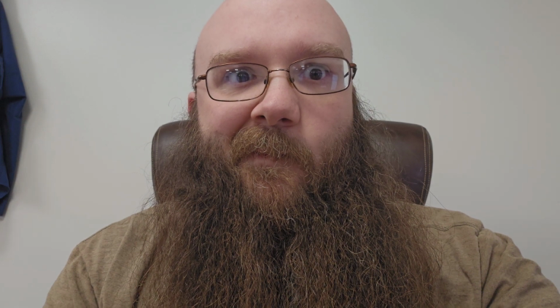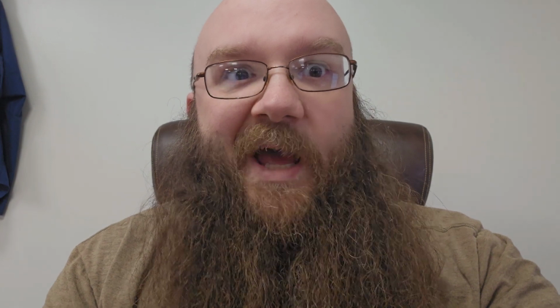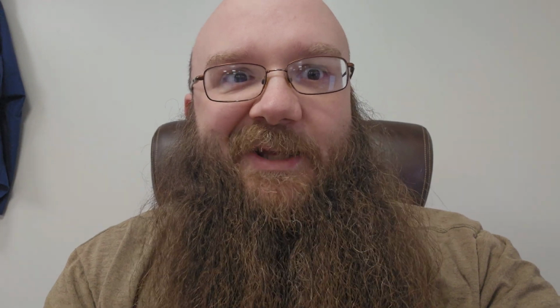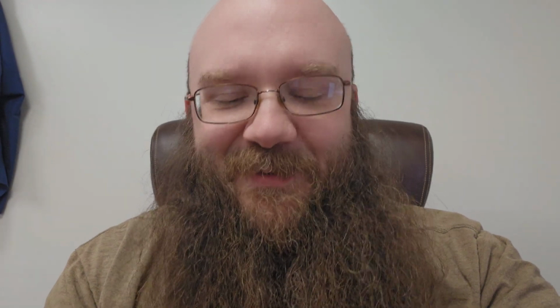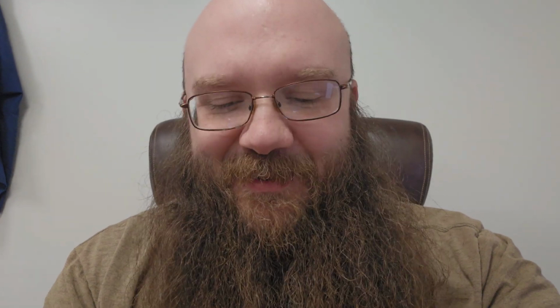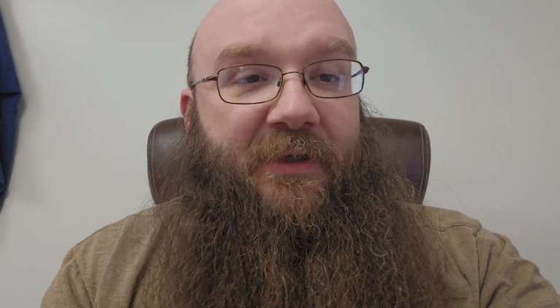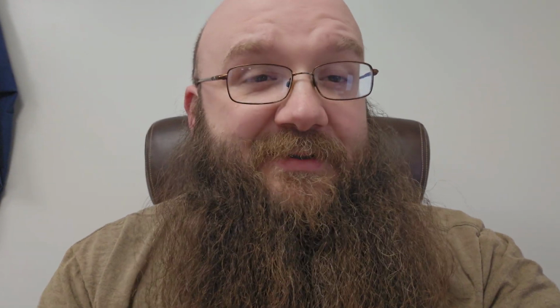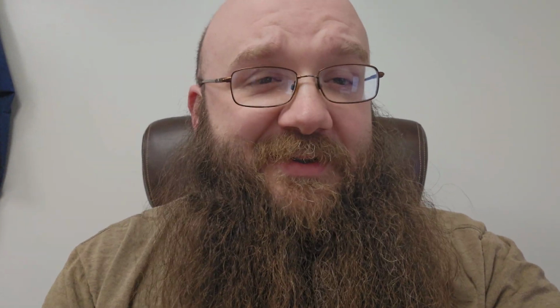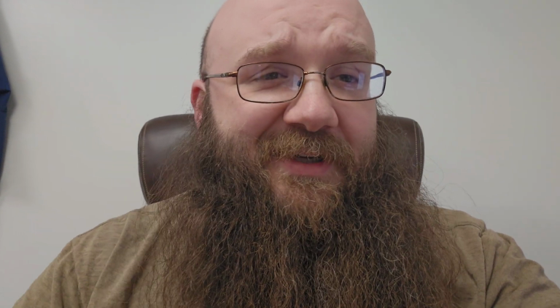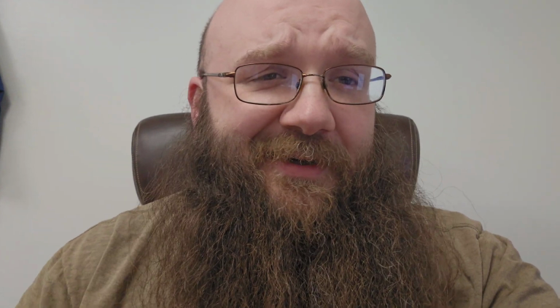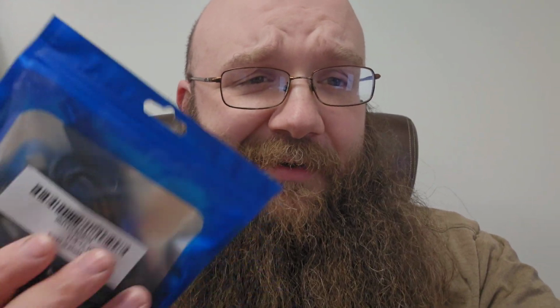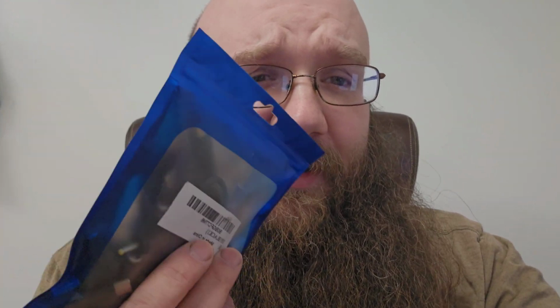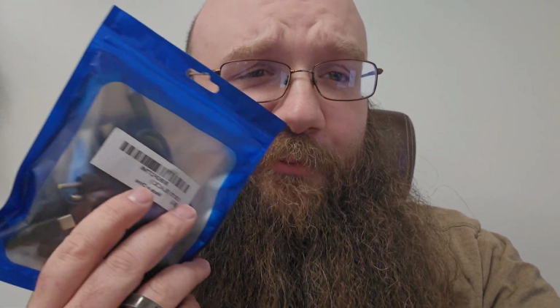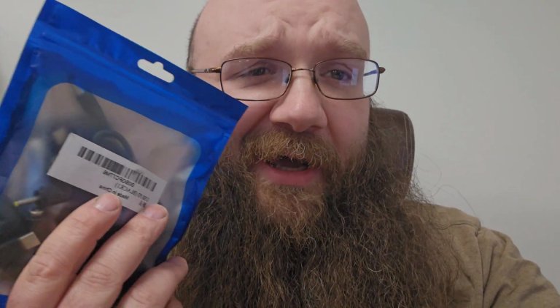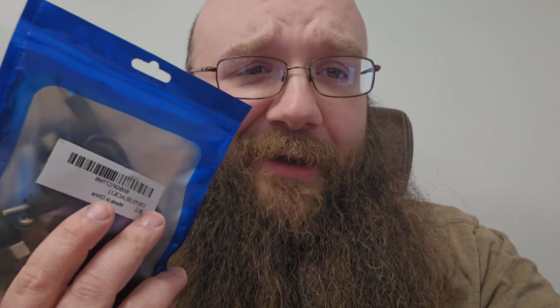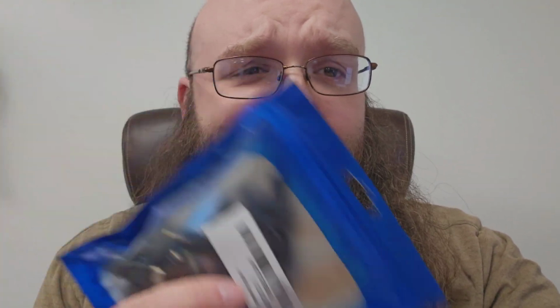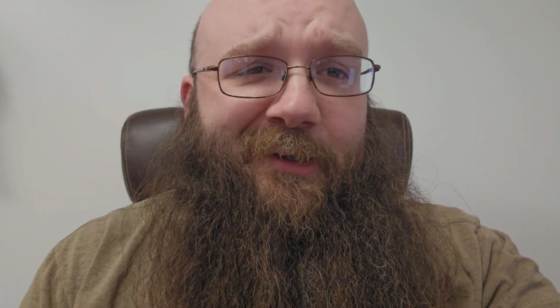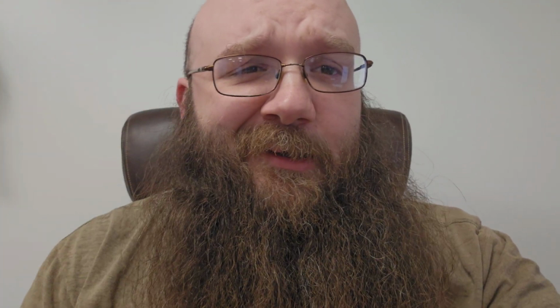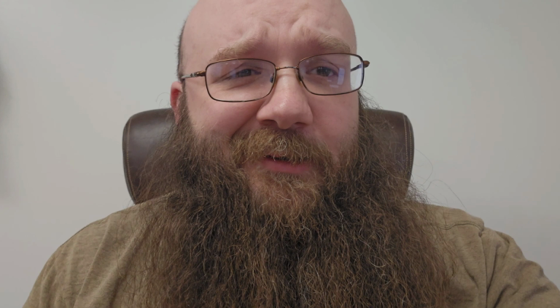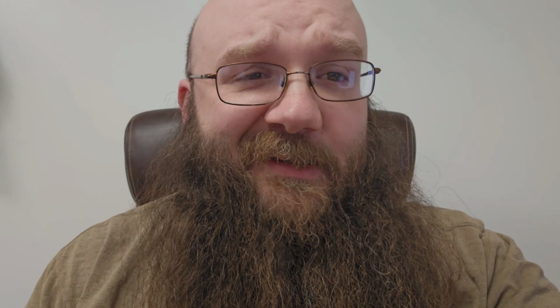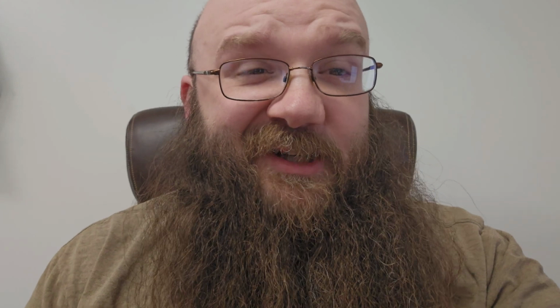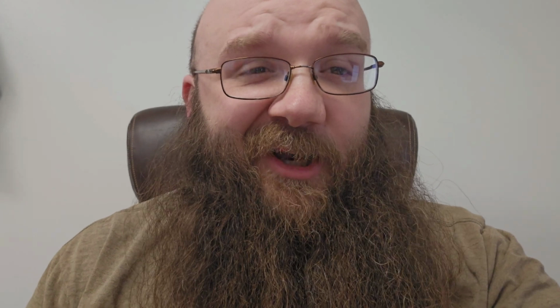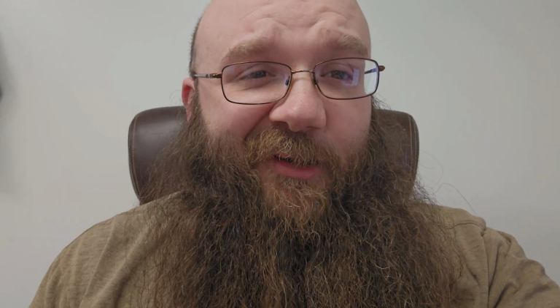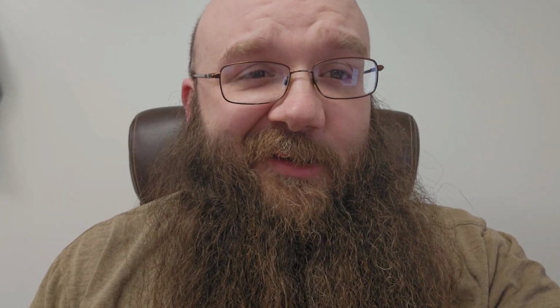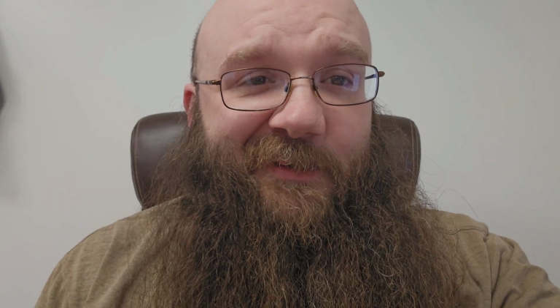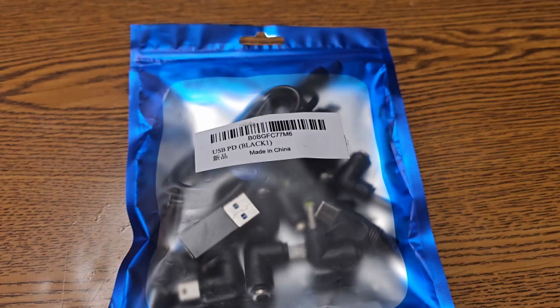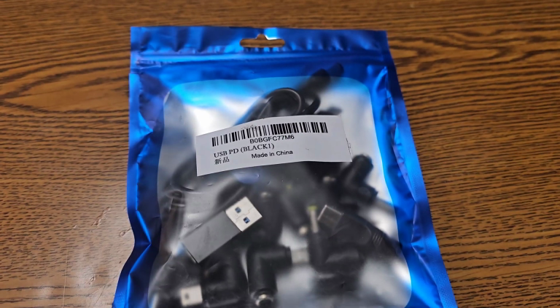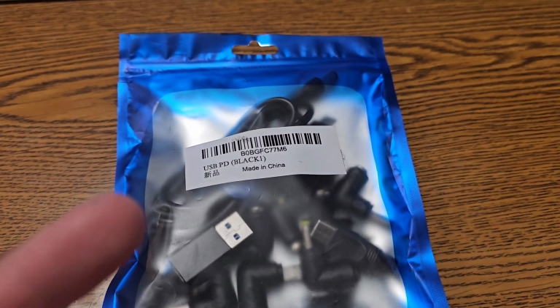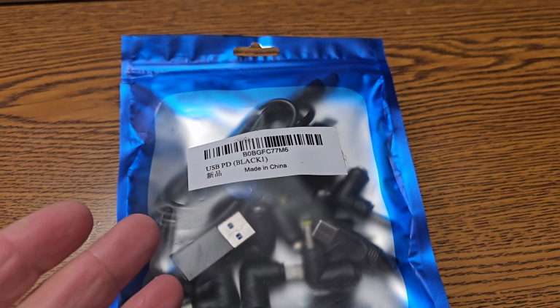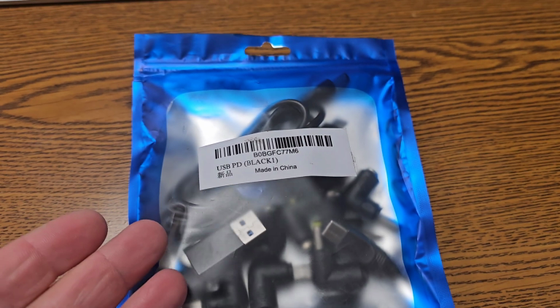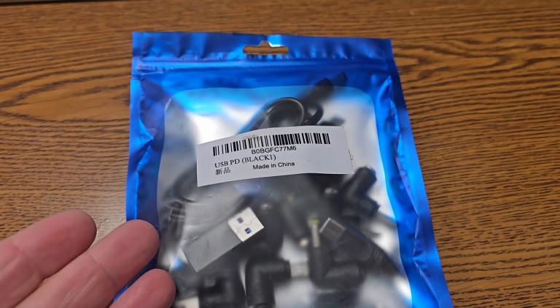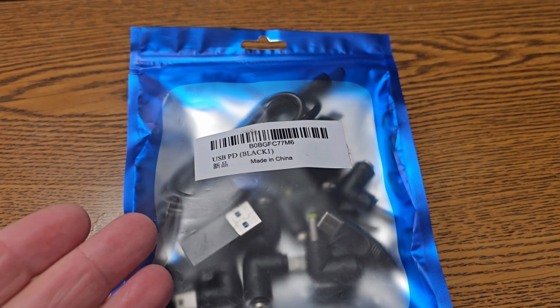Hey YouTube, so today I've got a bag. Let's check it out. It's a bag.